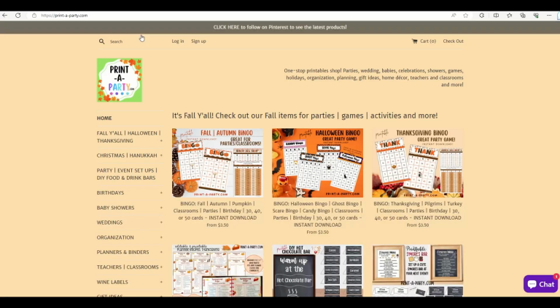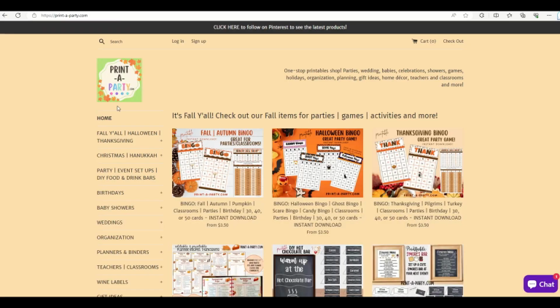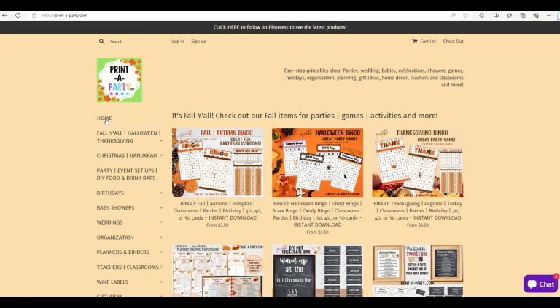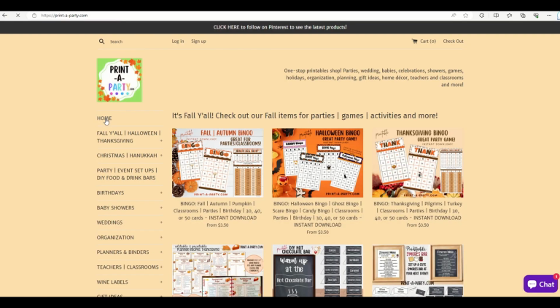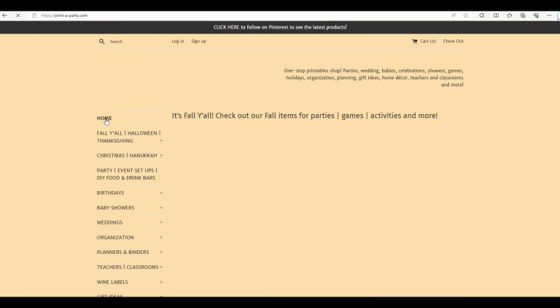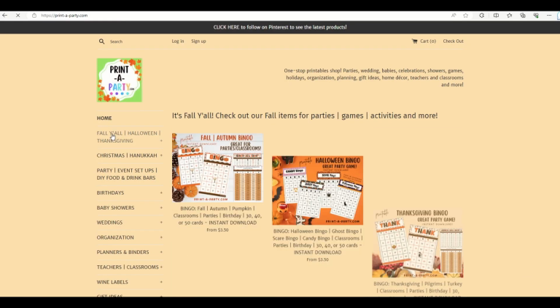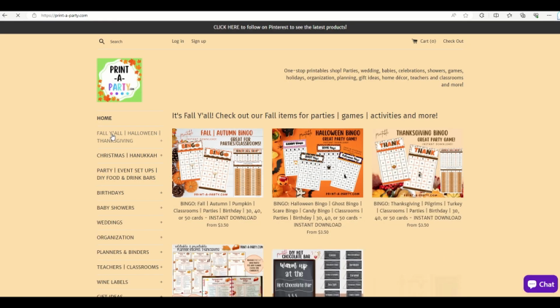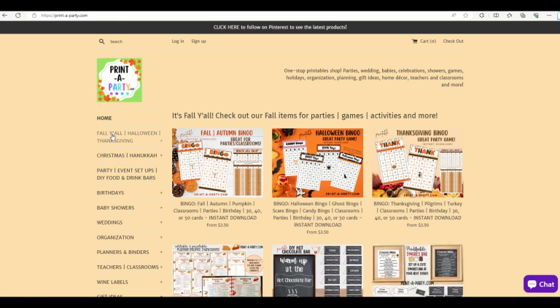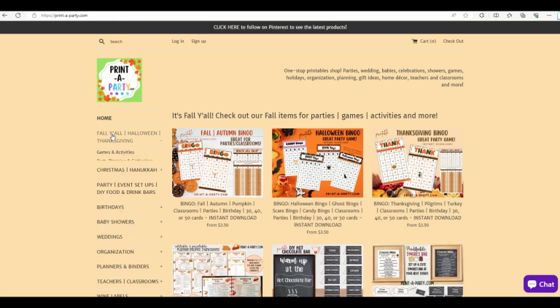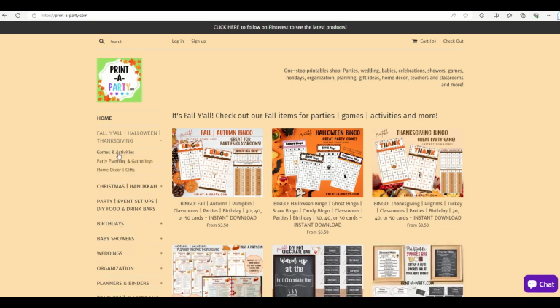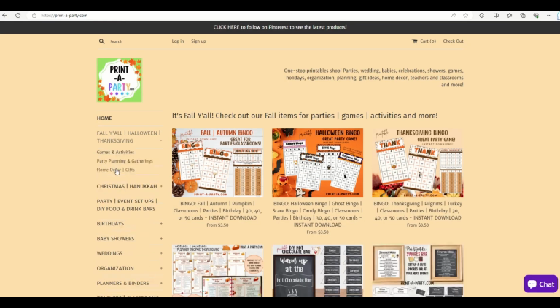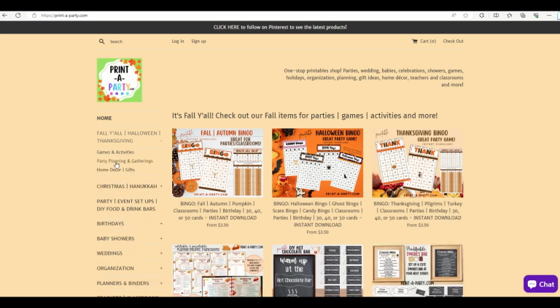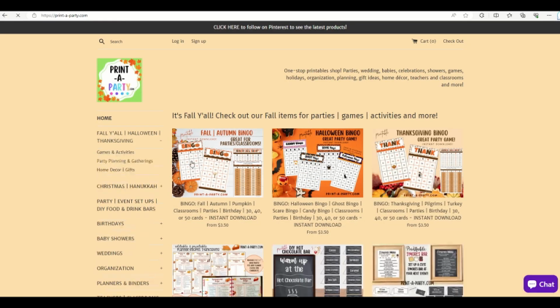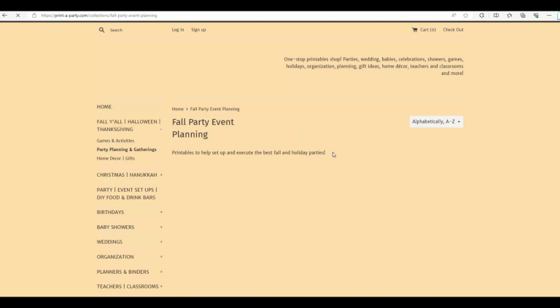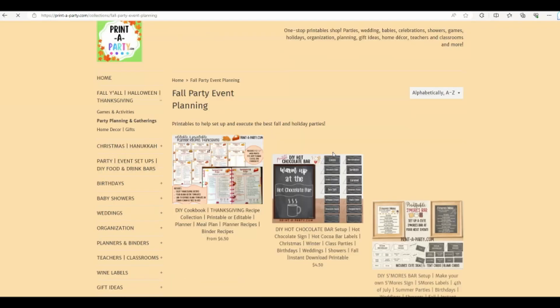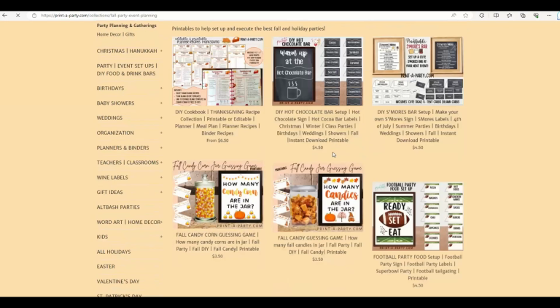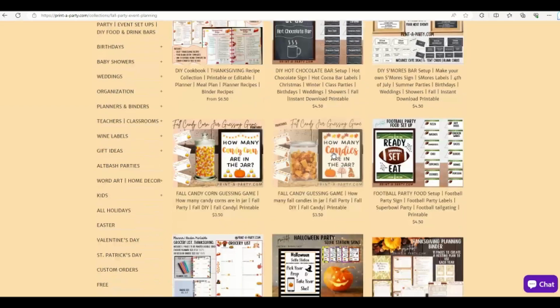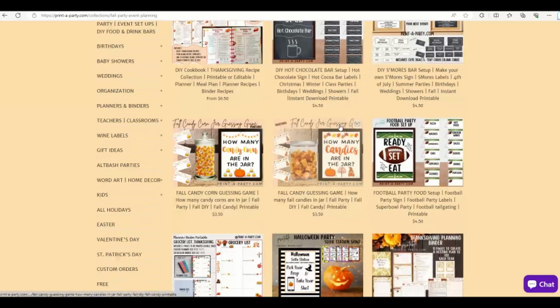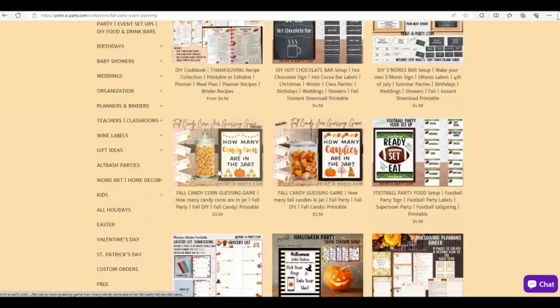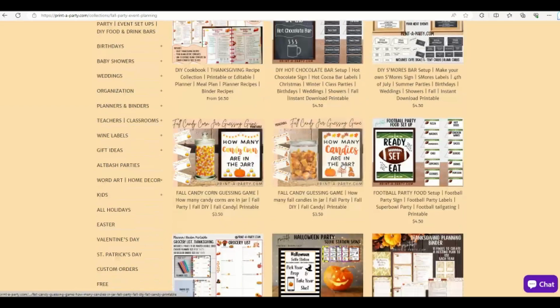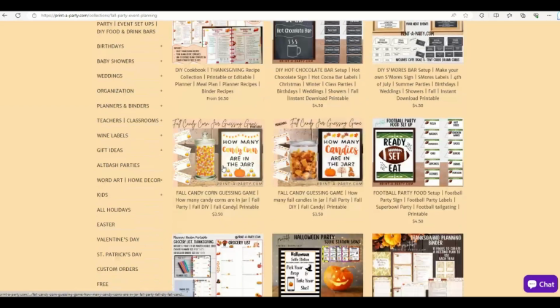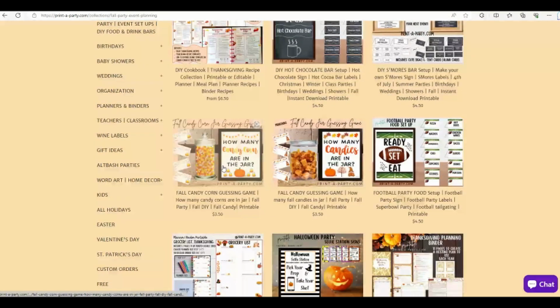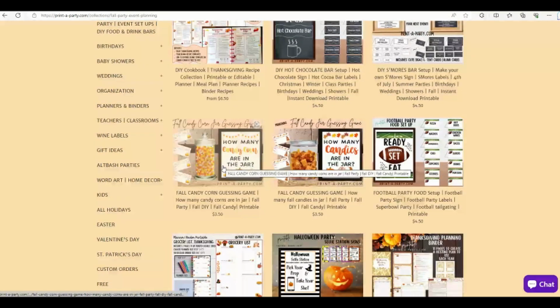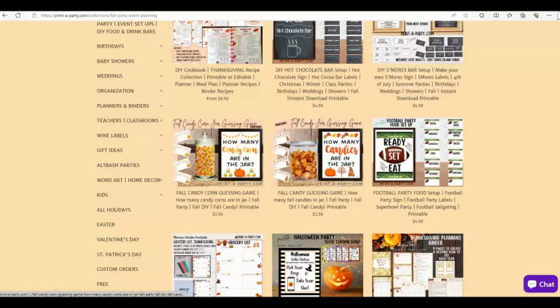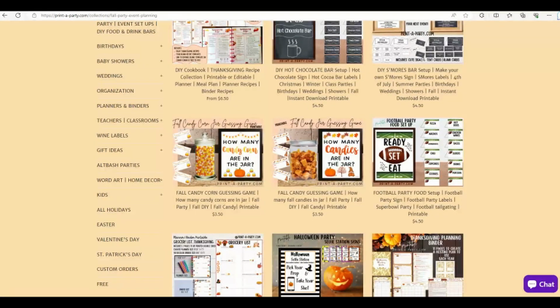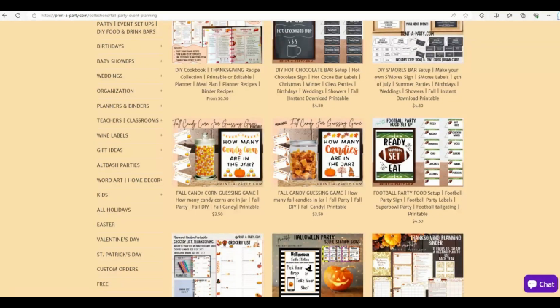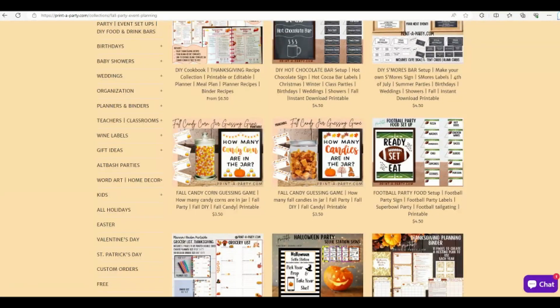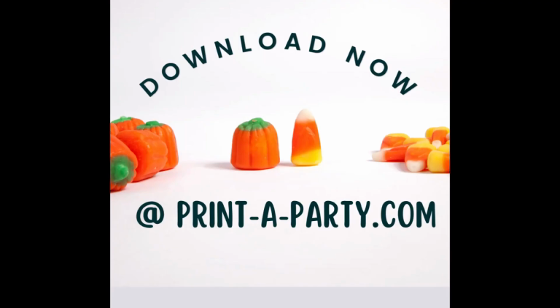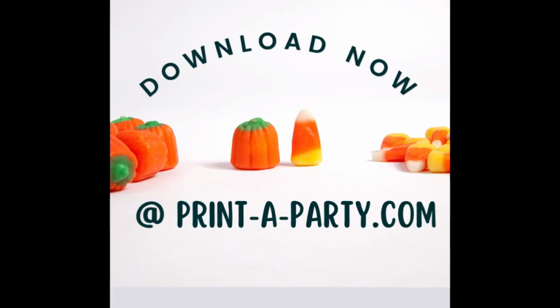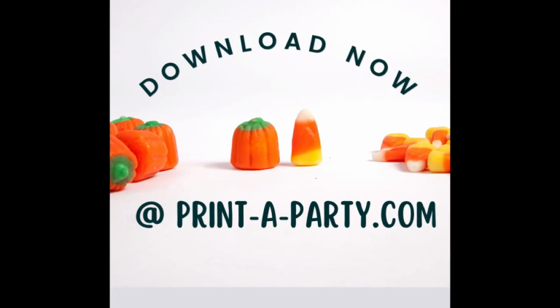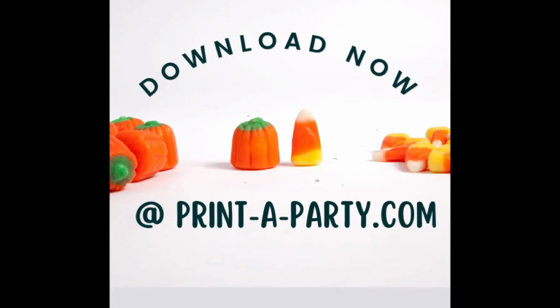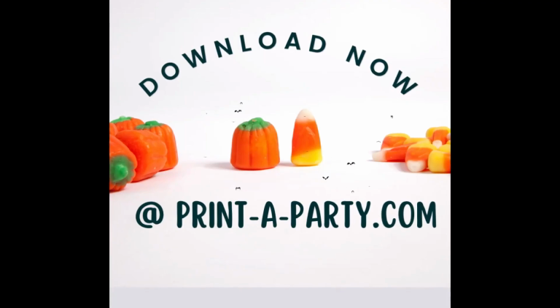You can only find these printables on my website at print-a-party.com. Thank you for watching, and happy fall, y'all!